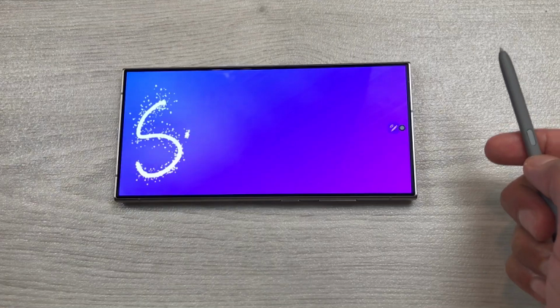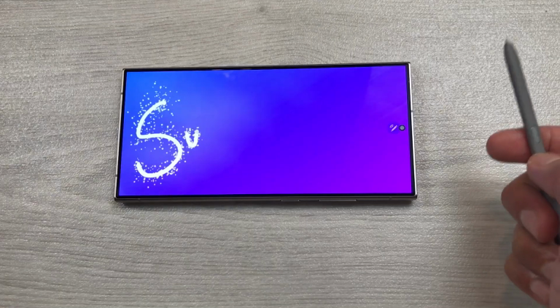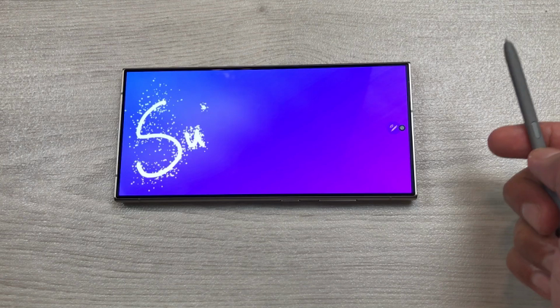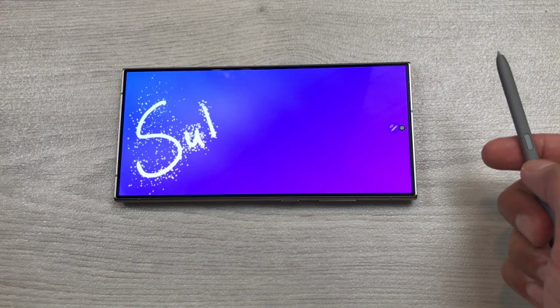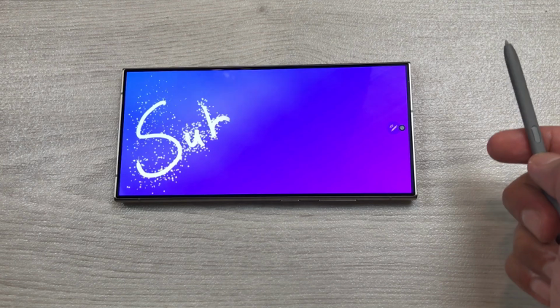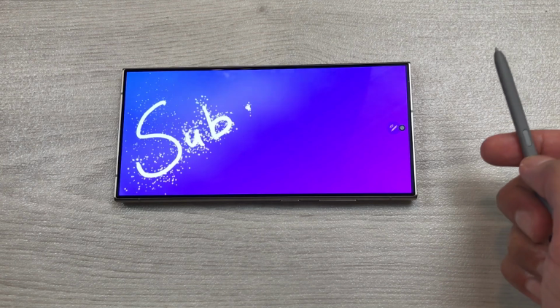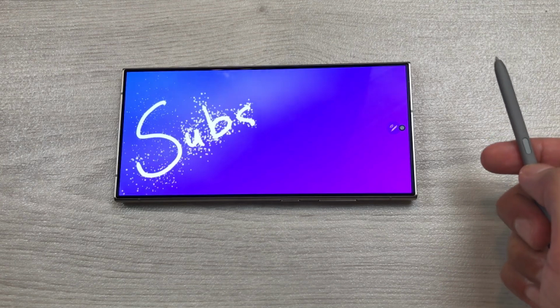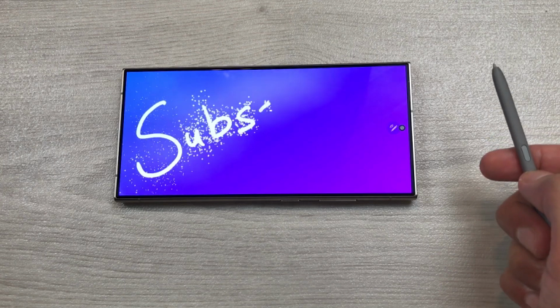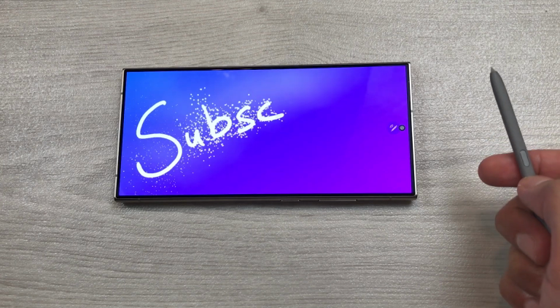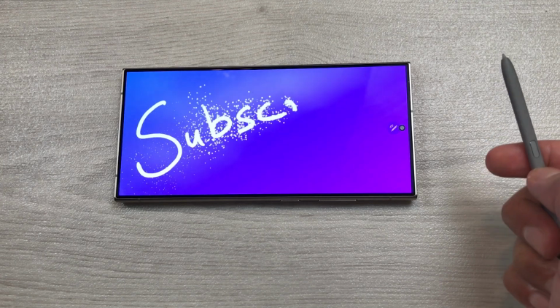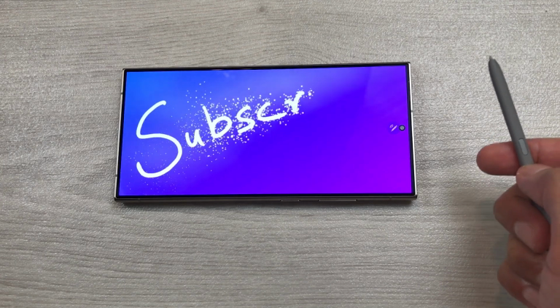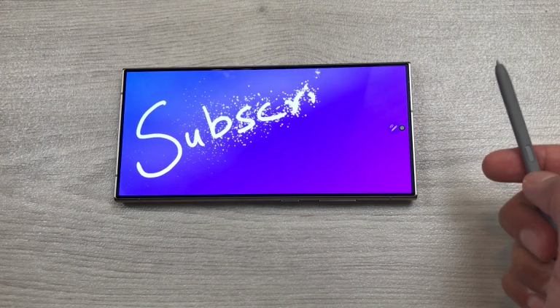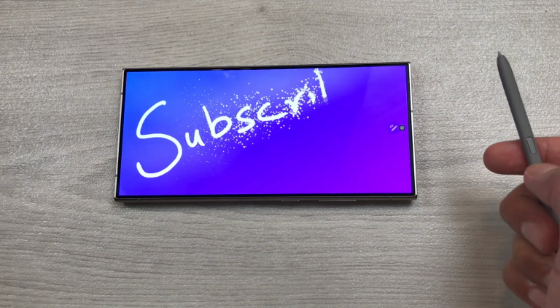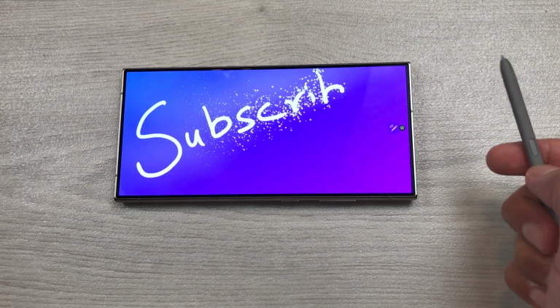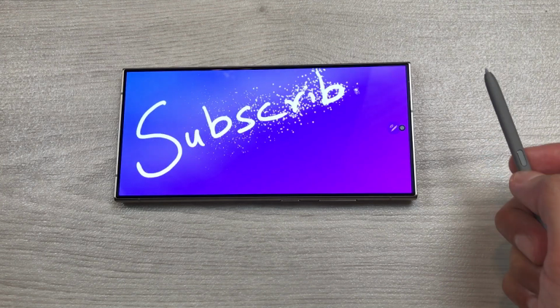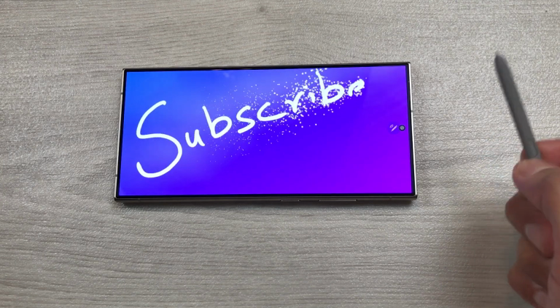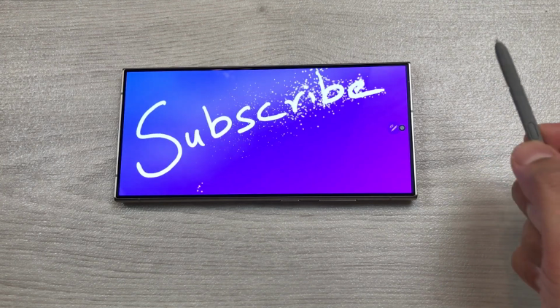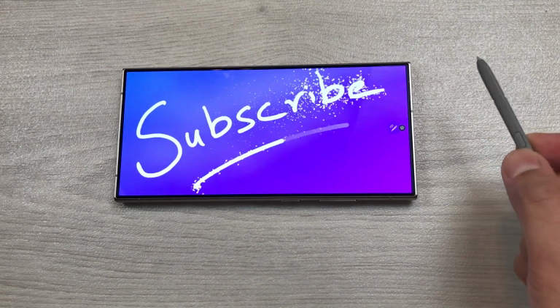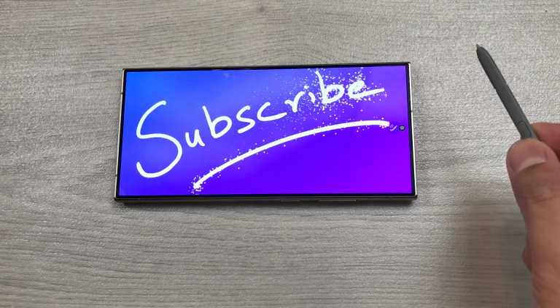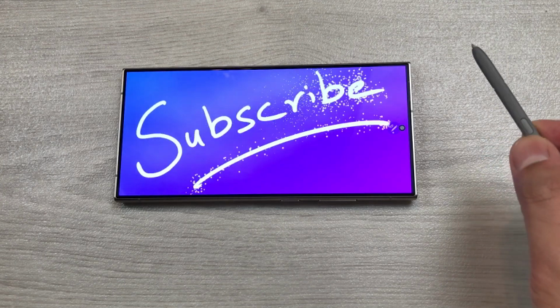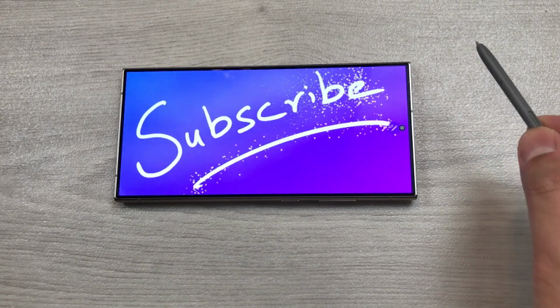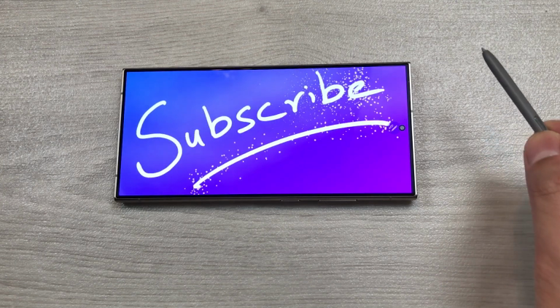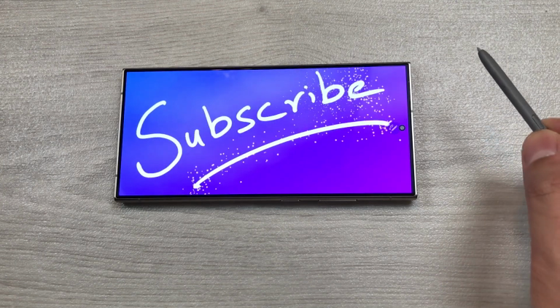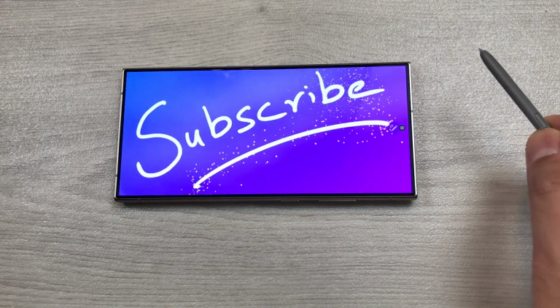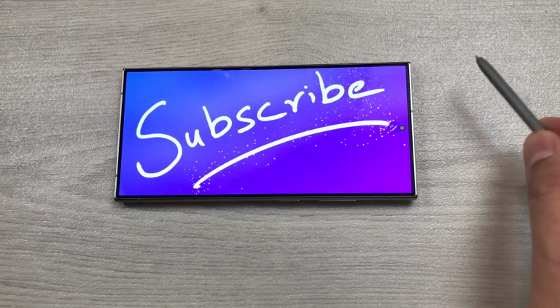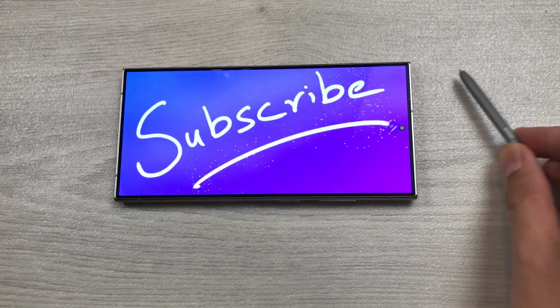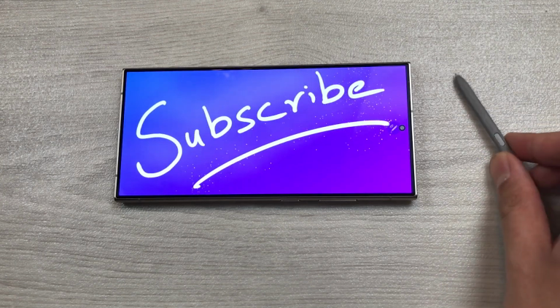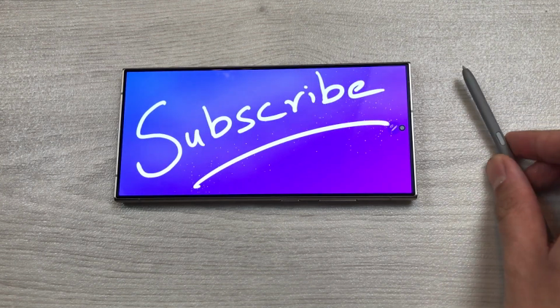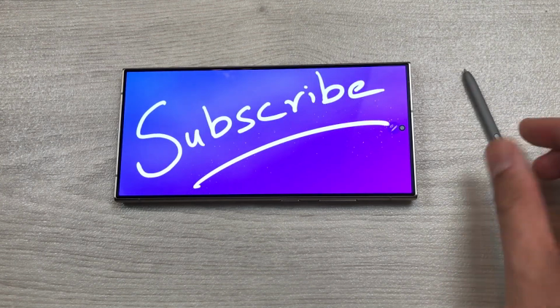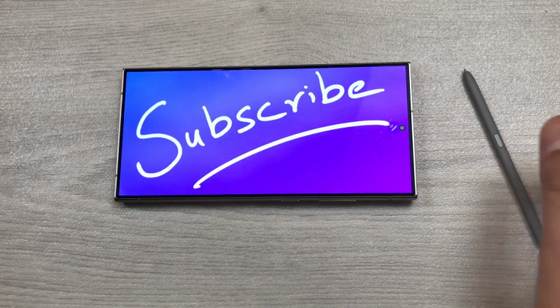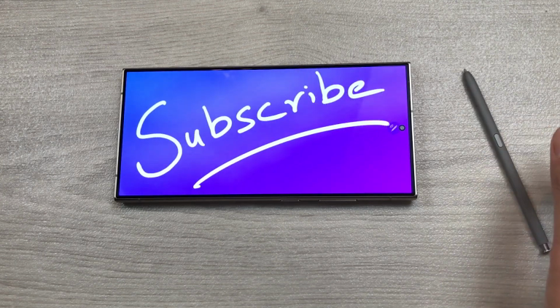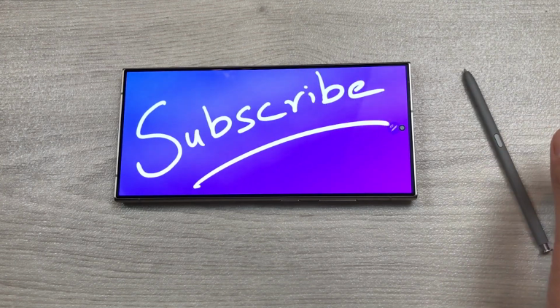Guys, this is for today's video. Please like this video and please subscribe to my channel. Thank you very much.